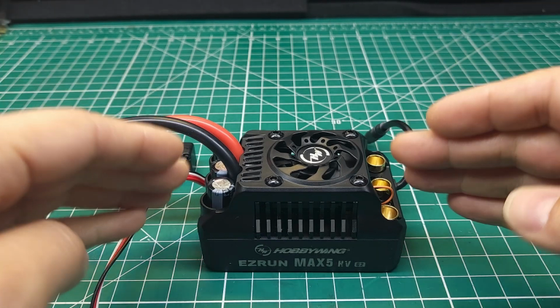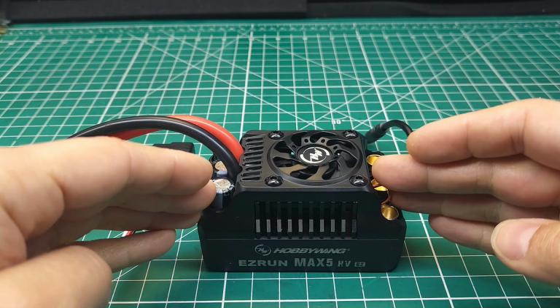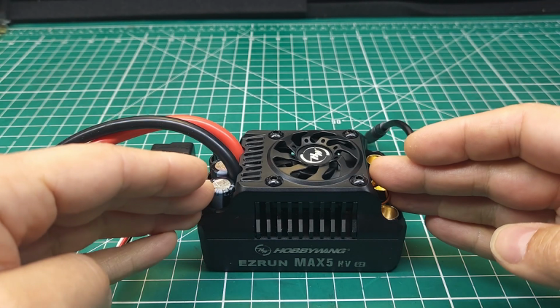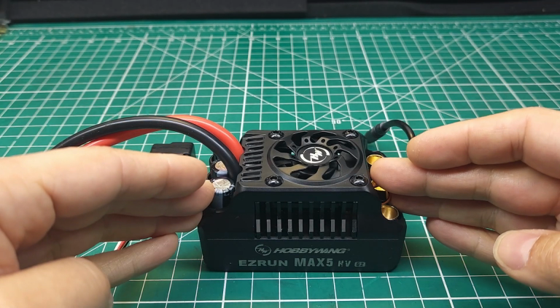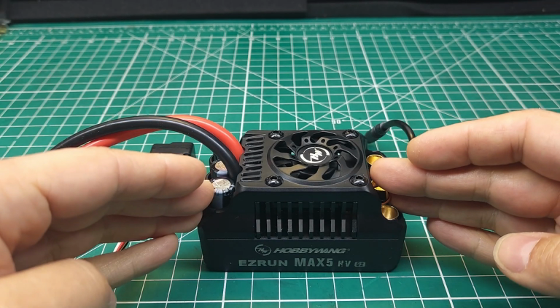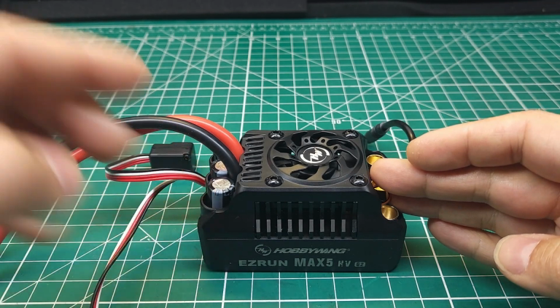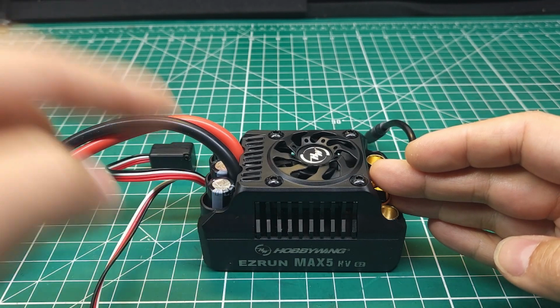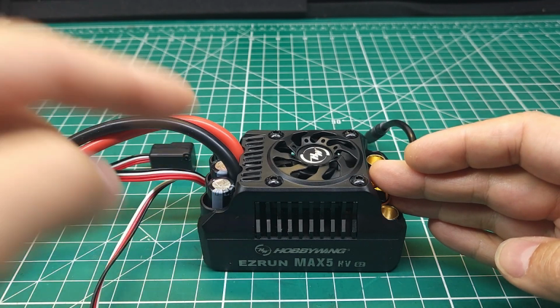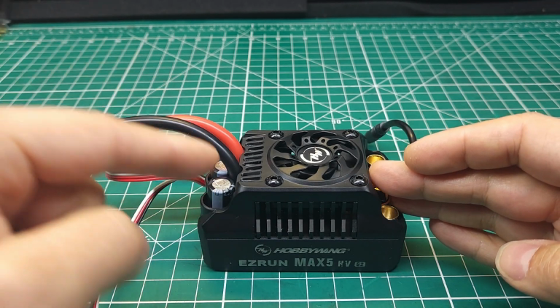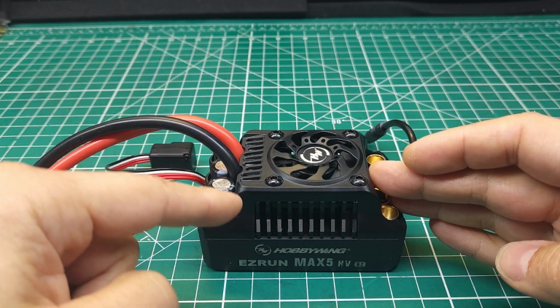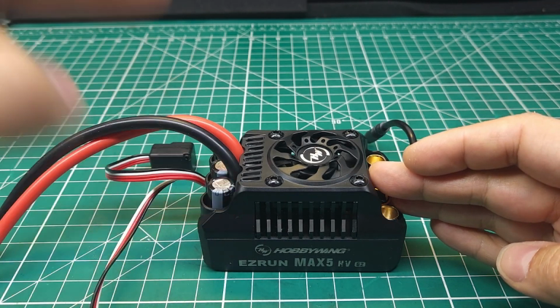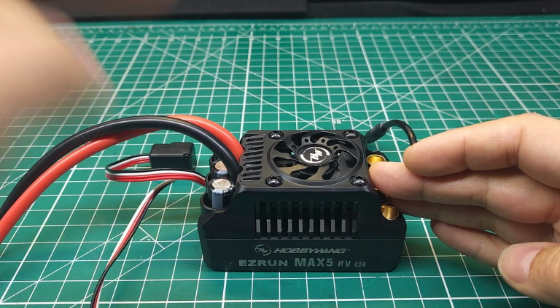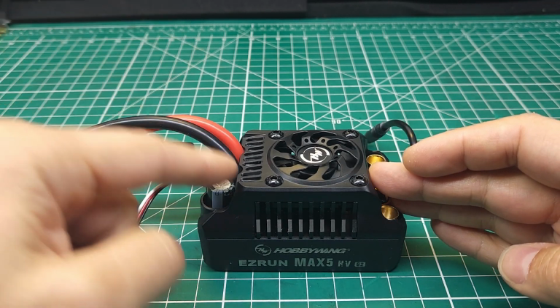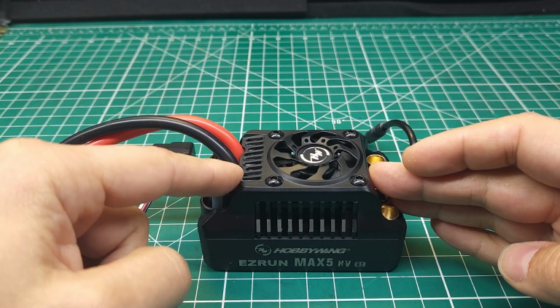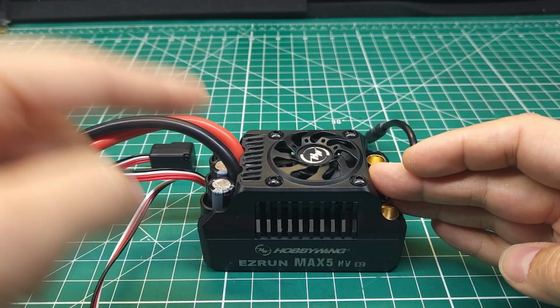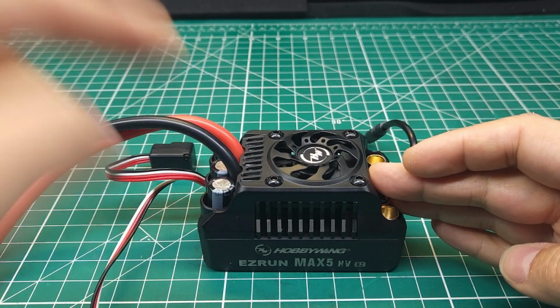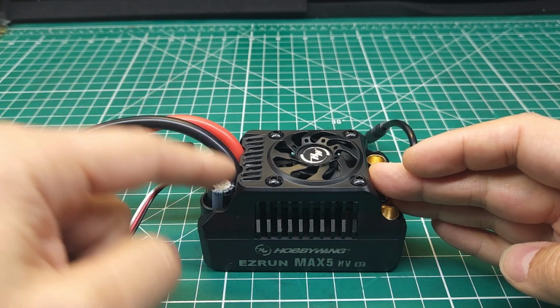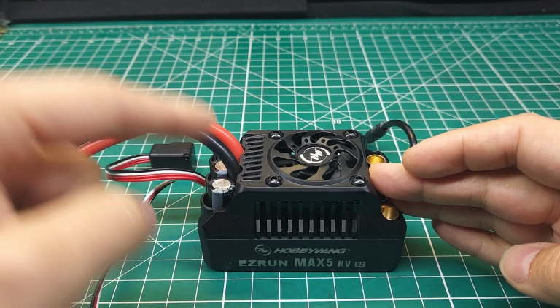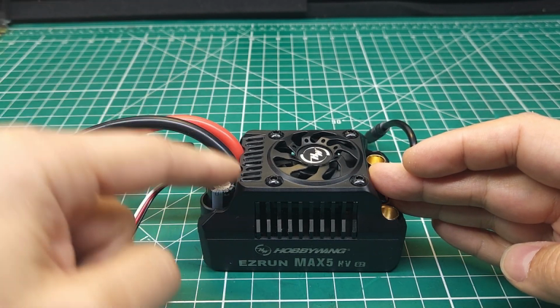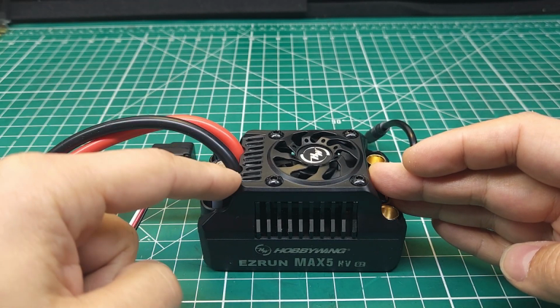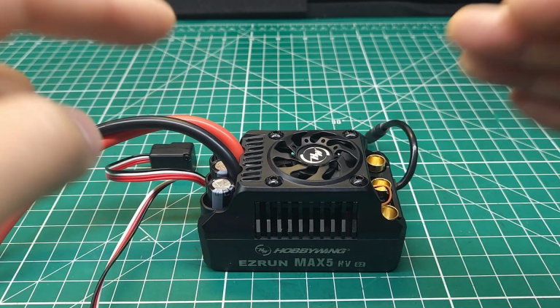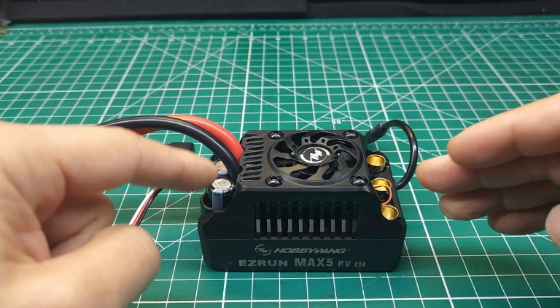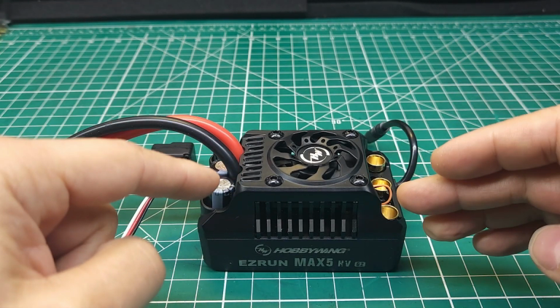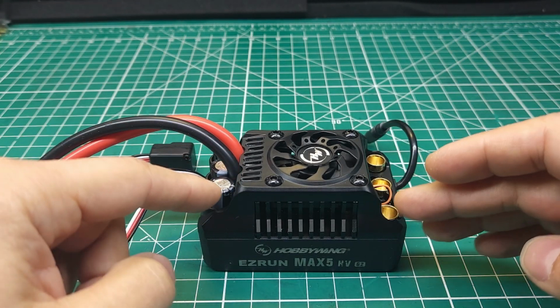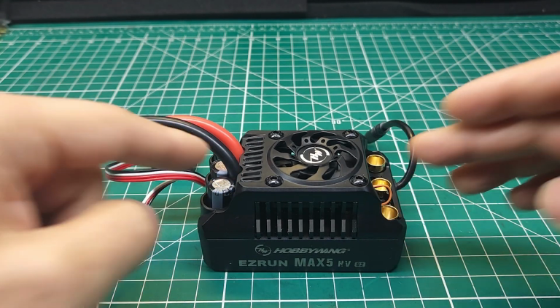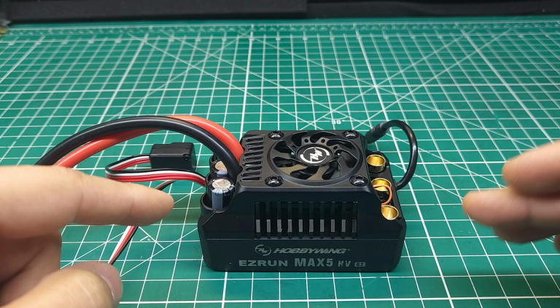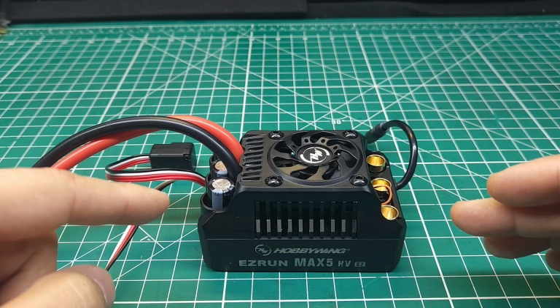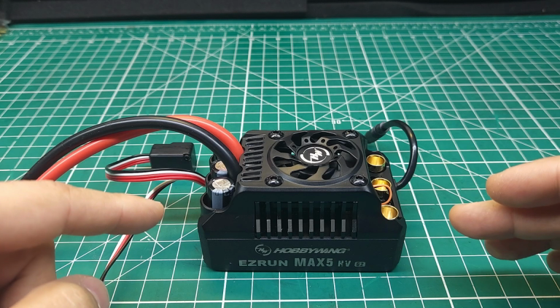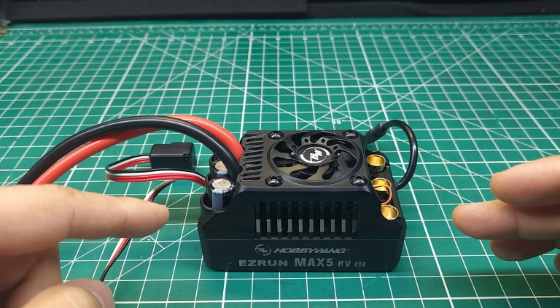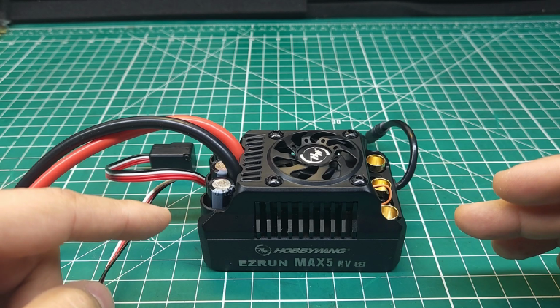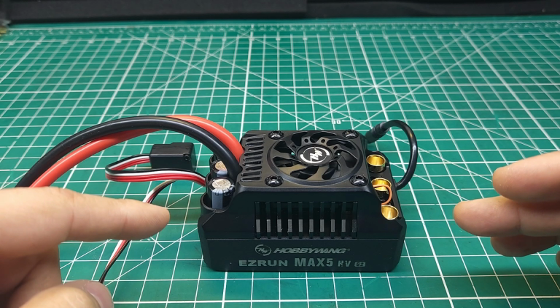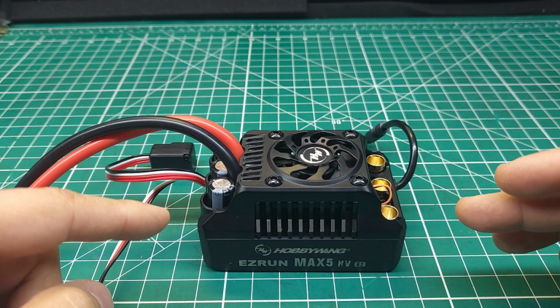The new Max 5G2 has a problem, and in this video we're hopefully going to fix it. But before we do that, I got to show you what the problem is.